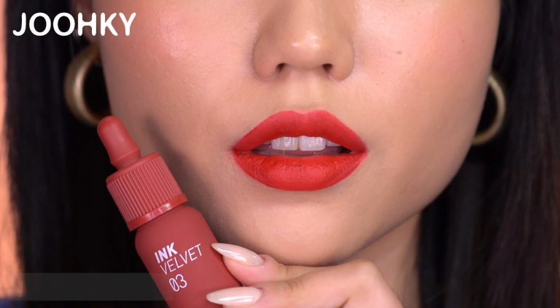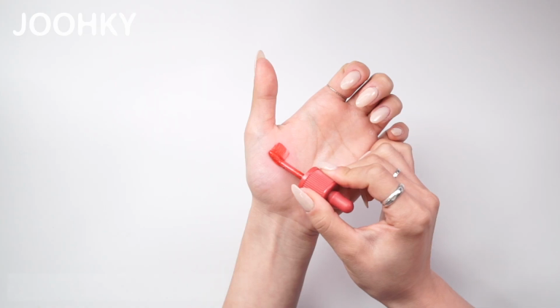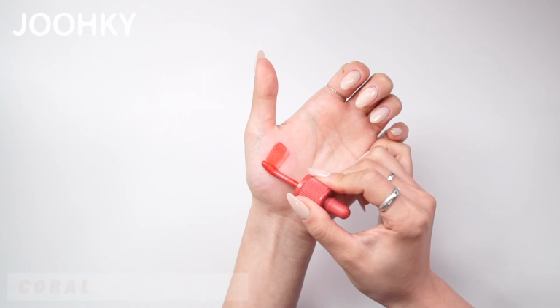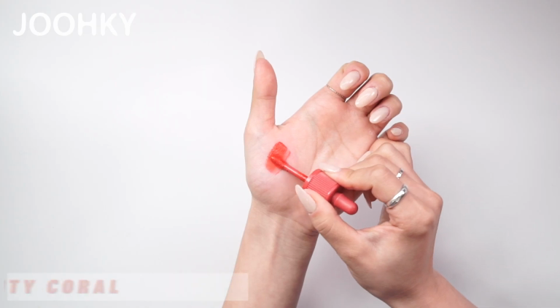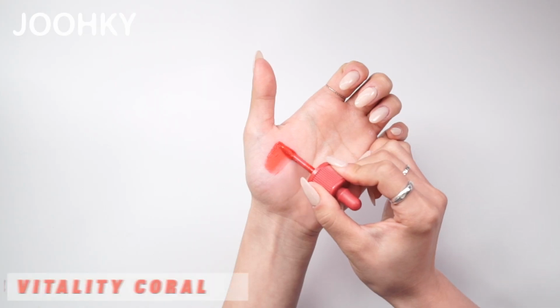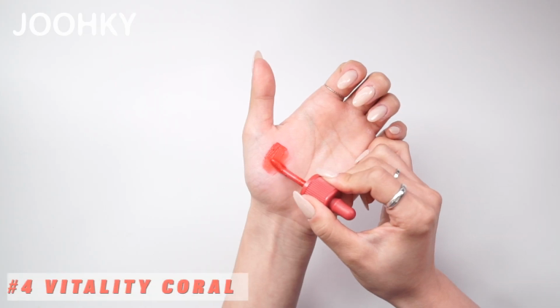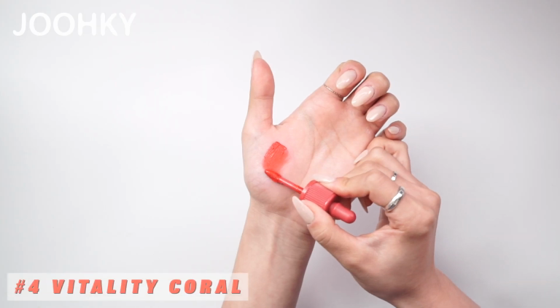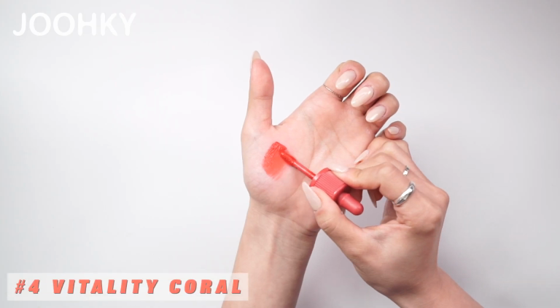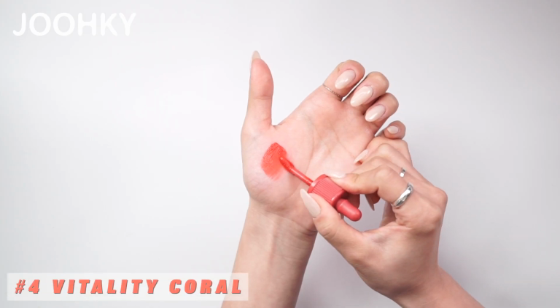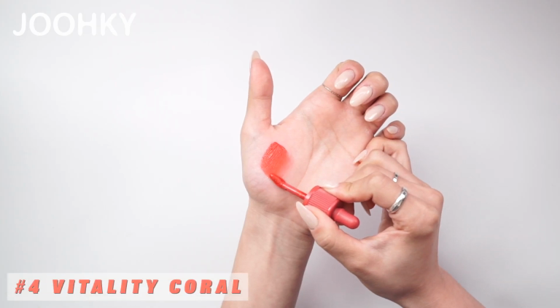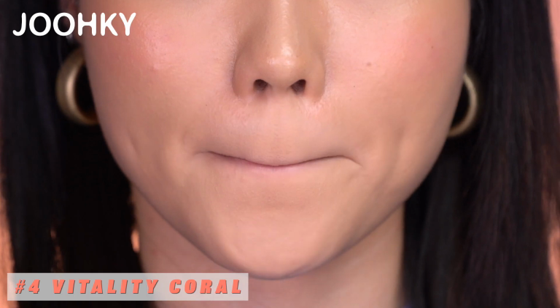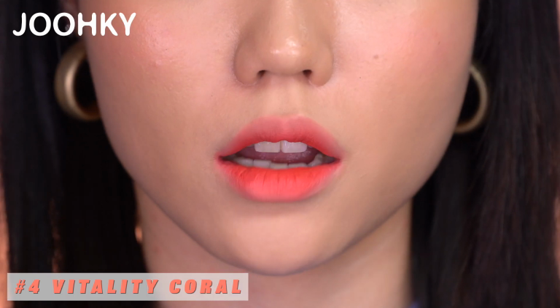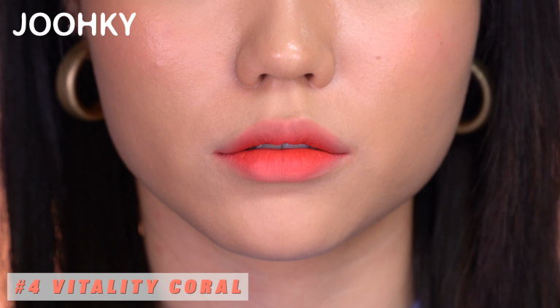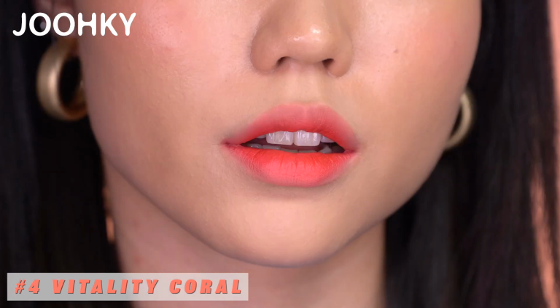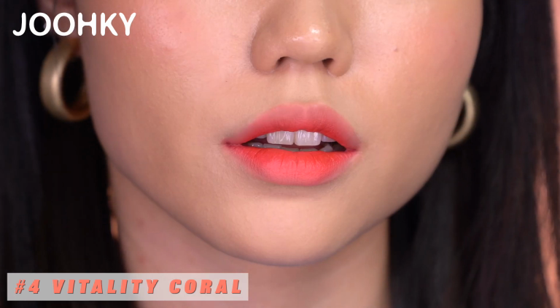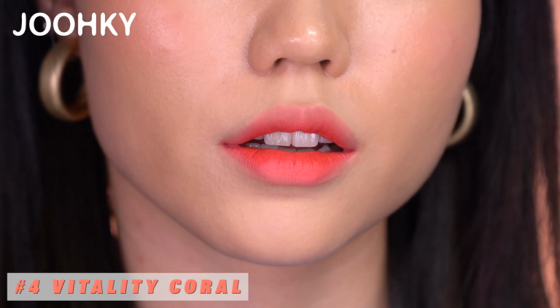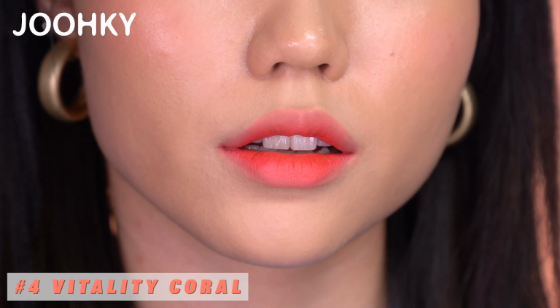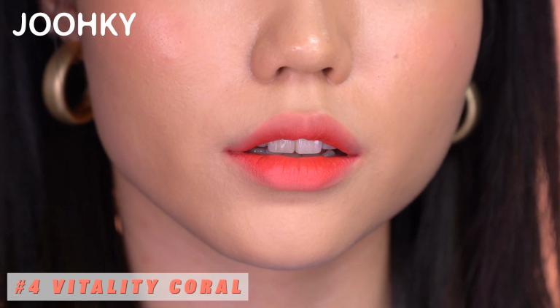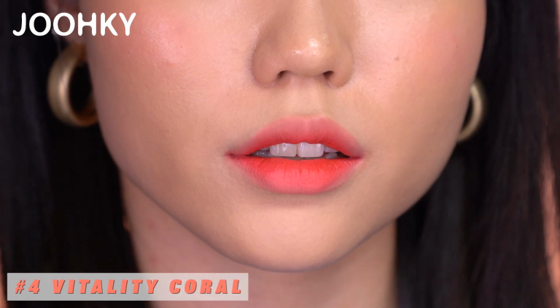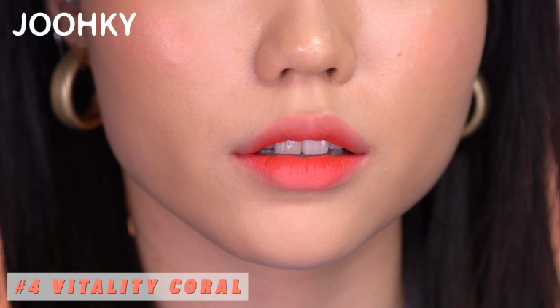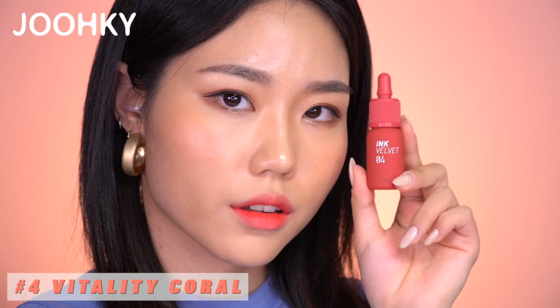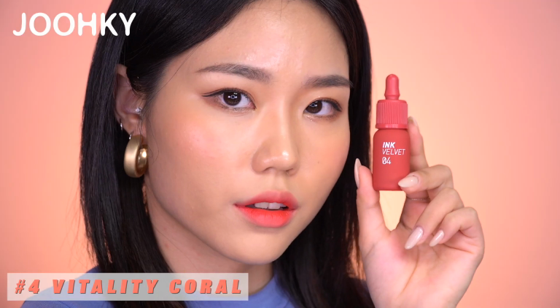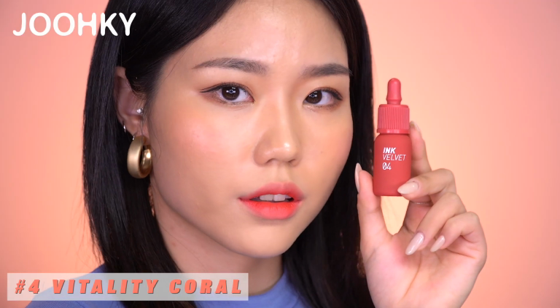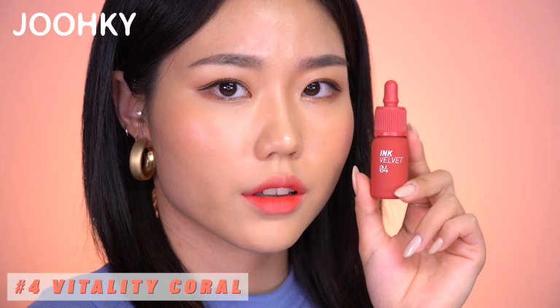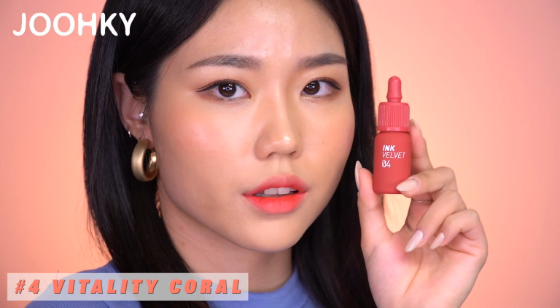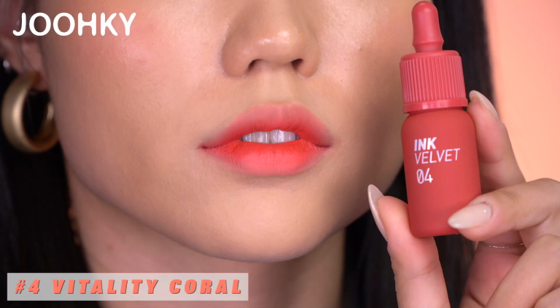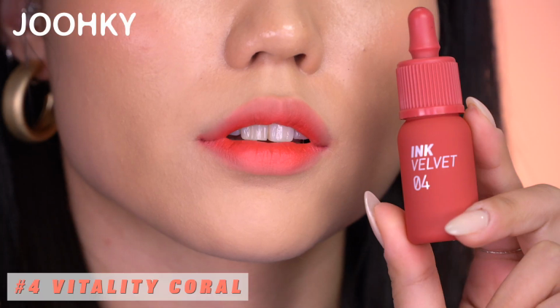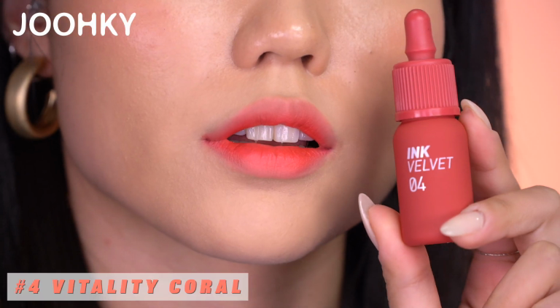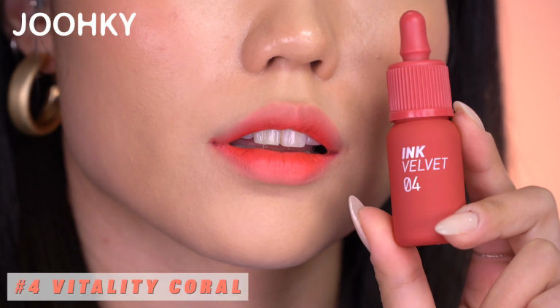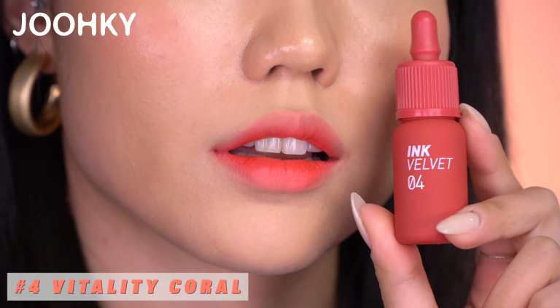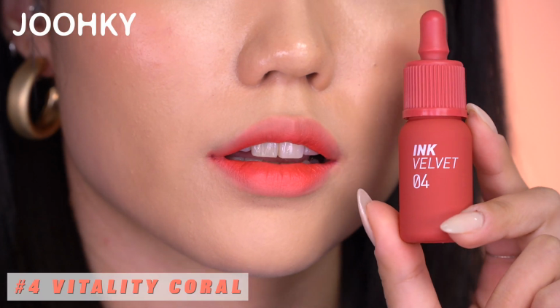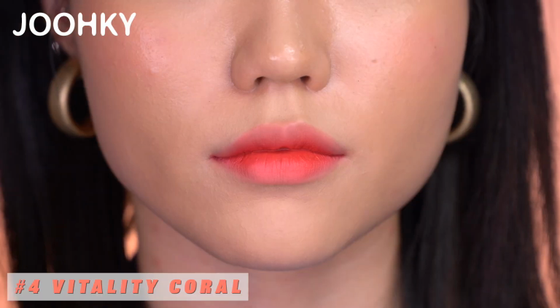No. 2 has a Pure Coral Rose color which will look great for warm spring and autumn. No. 3 Red Only has a mysterious red color — I thought it would feel warm, but when applied, it feels cool with the red color. No. 4 Vitality Coral is said to be a lively MLBB pink, but when applied, I think it has a coral color with a lot of white mixed with pink.